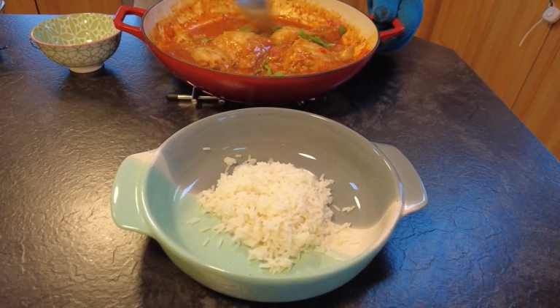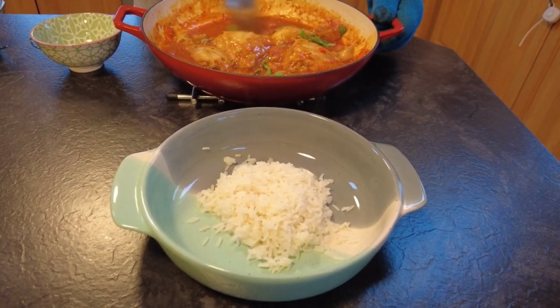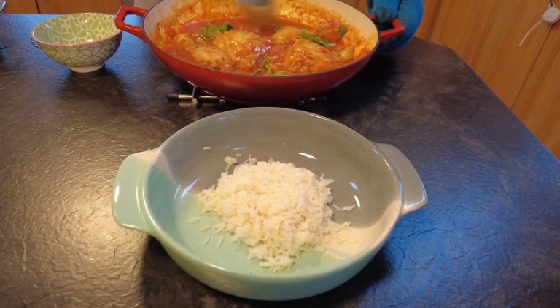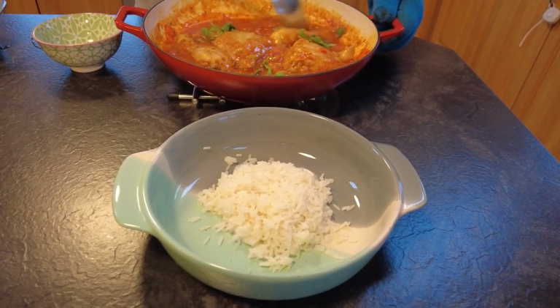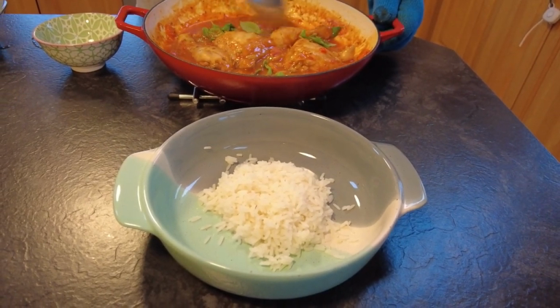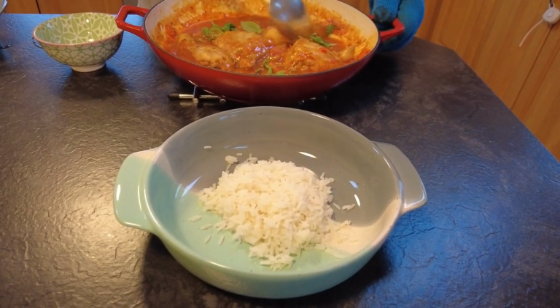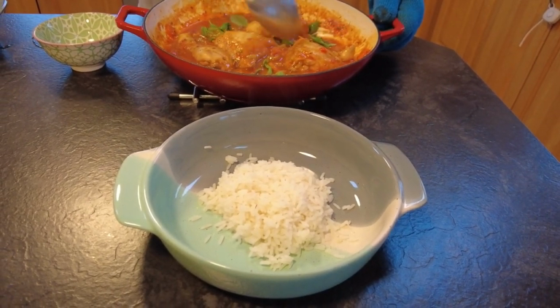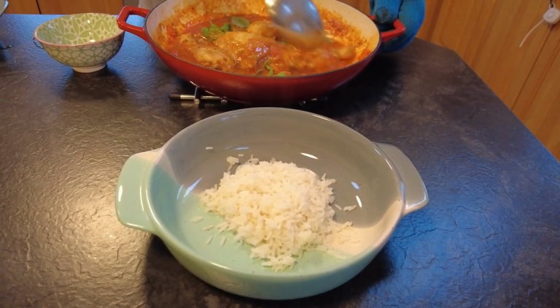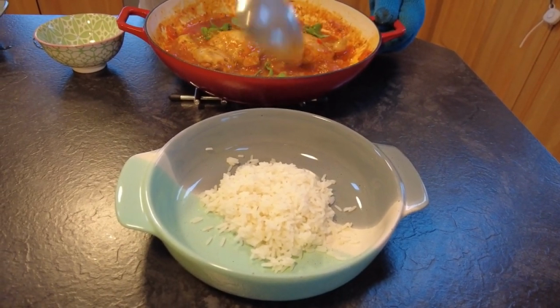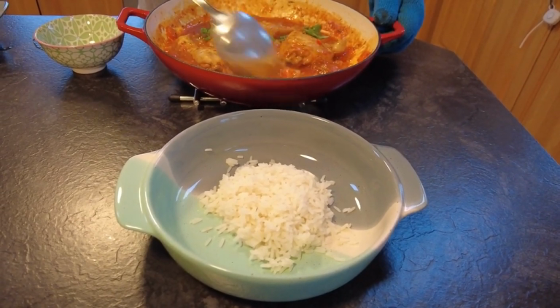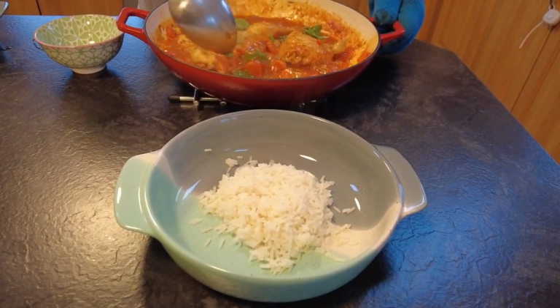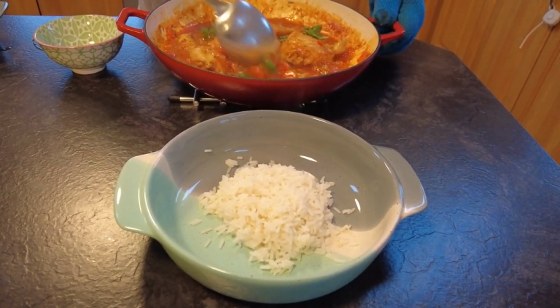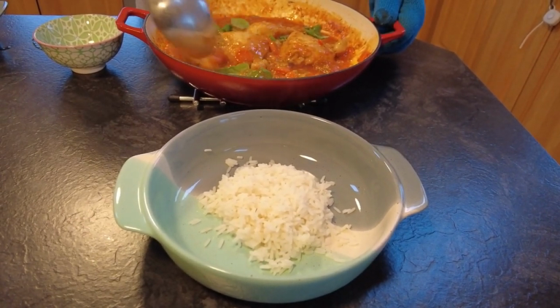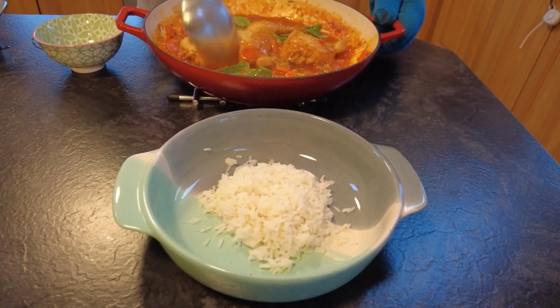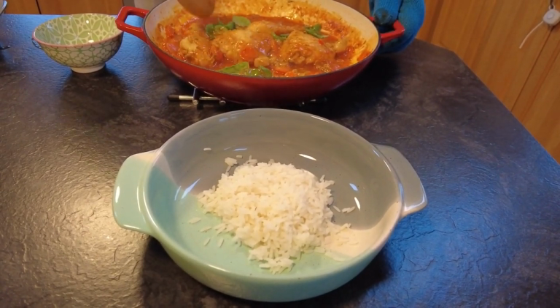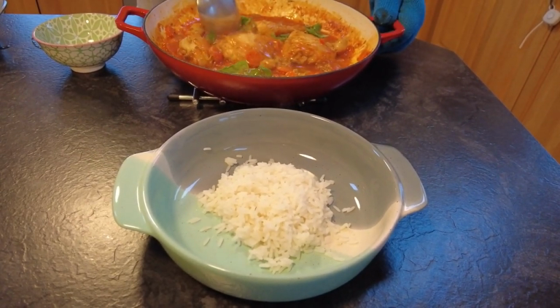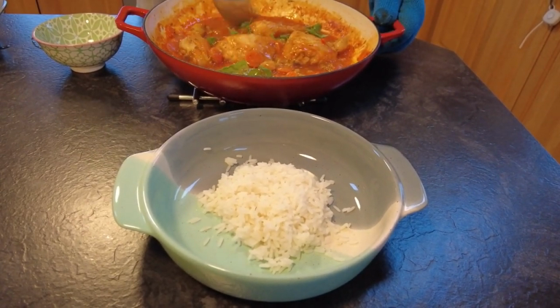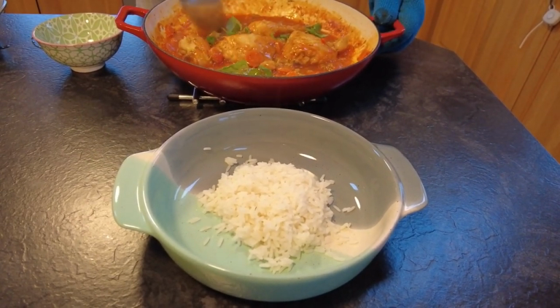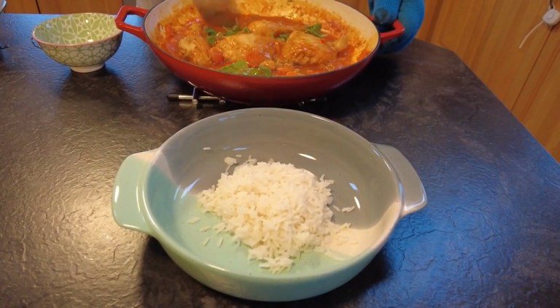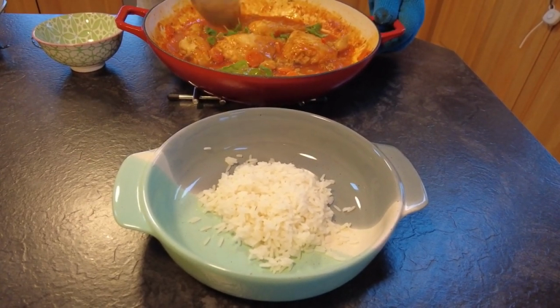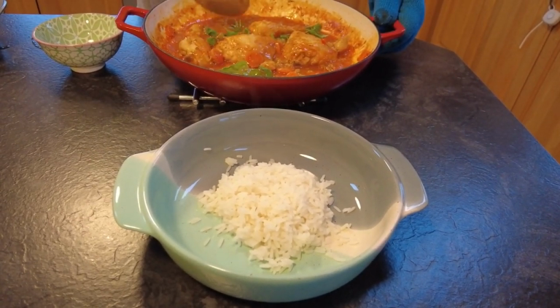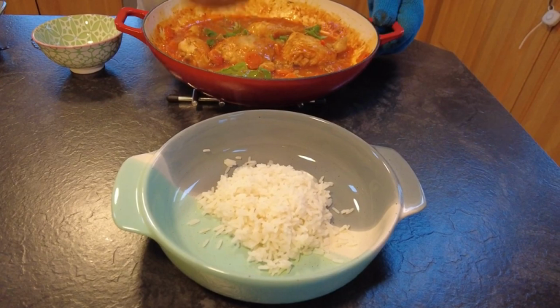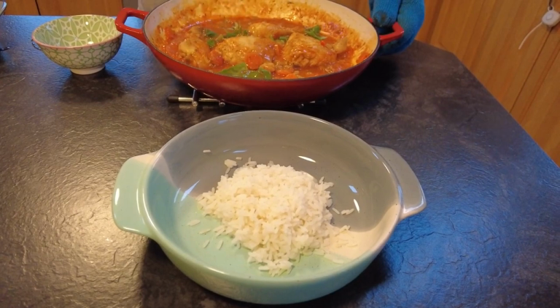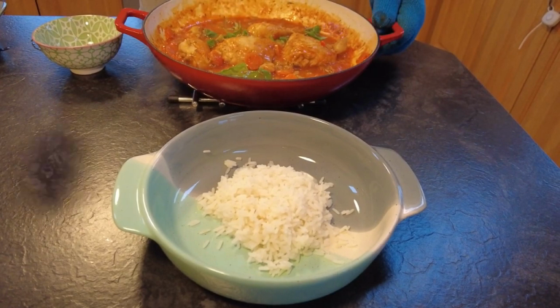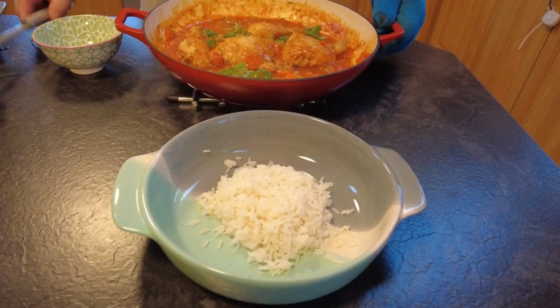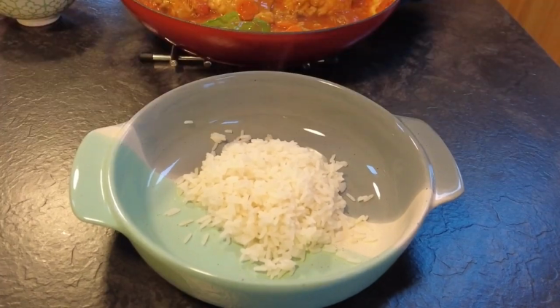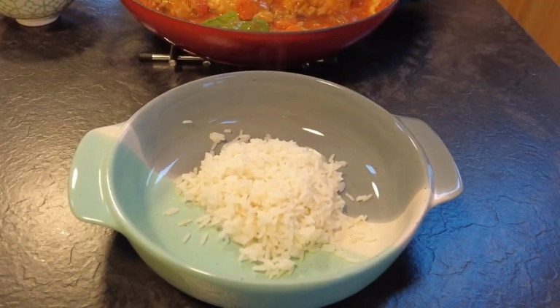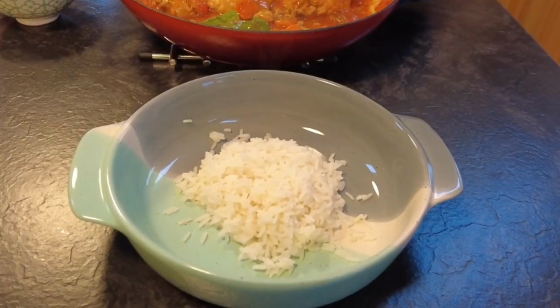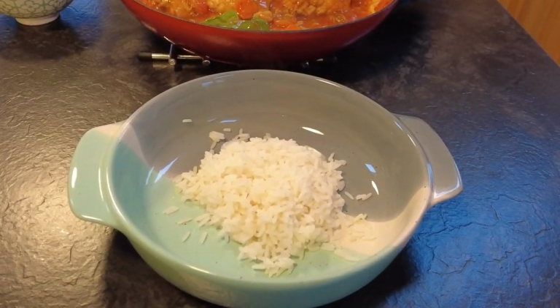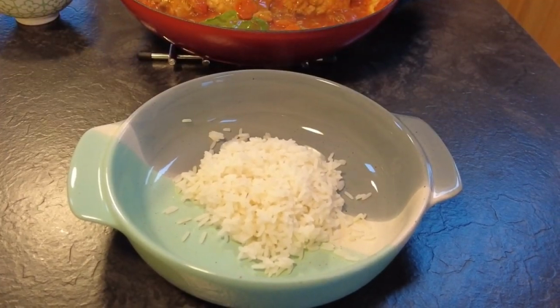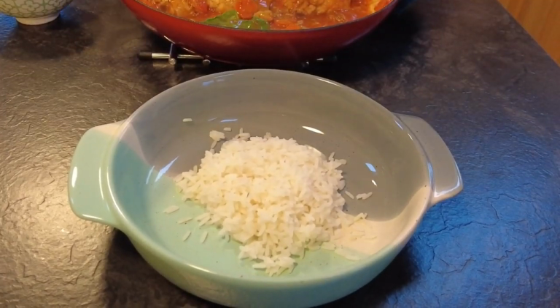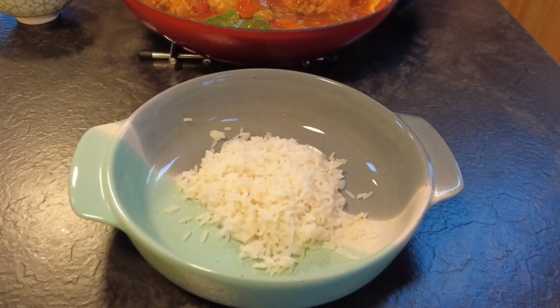Now I've just served mine with some boiled rice, but this also goes really well with mash or with boiled potatoes.